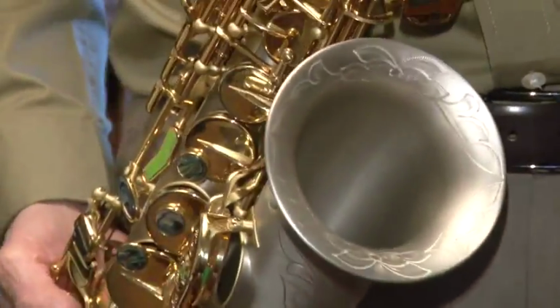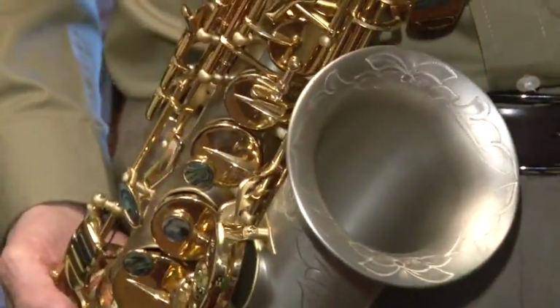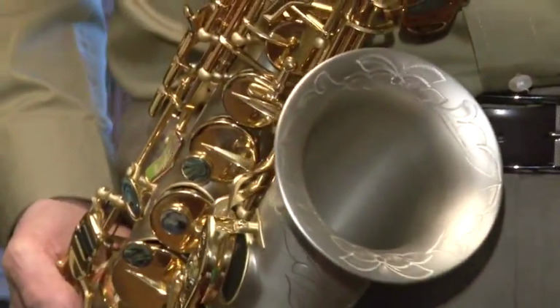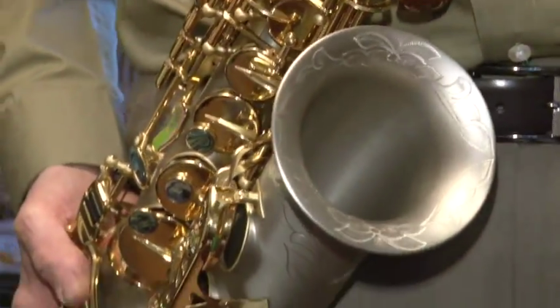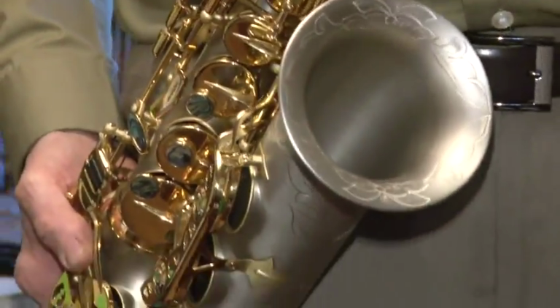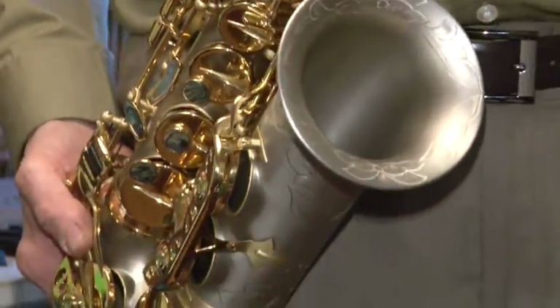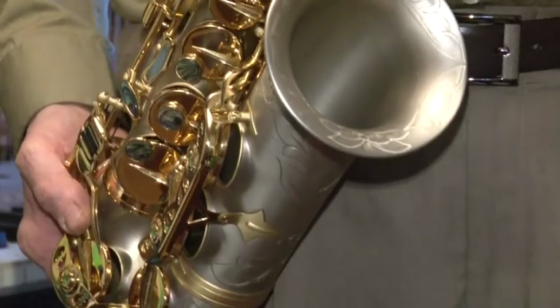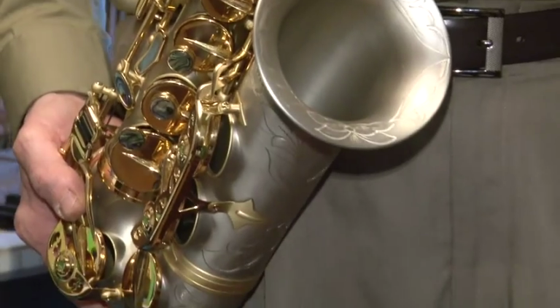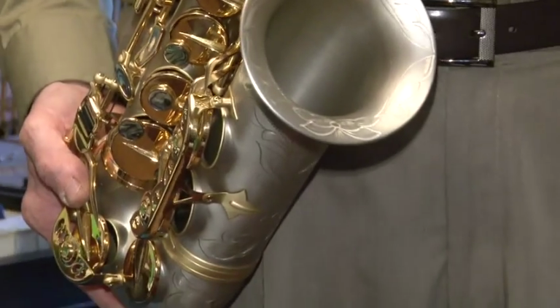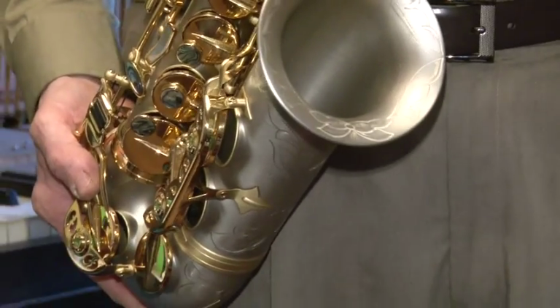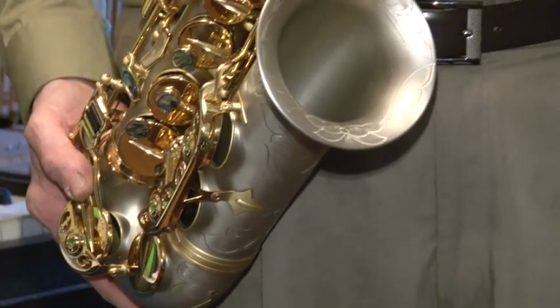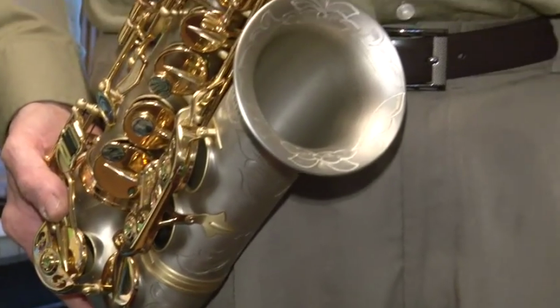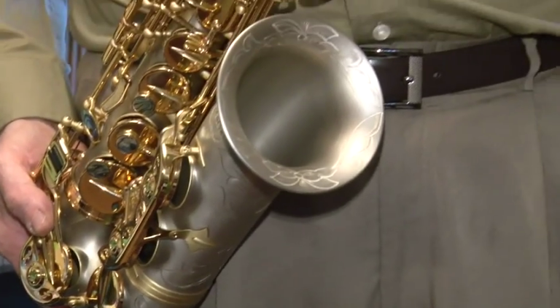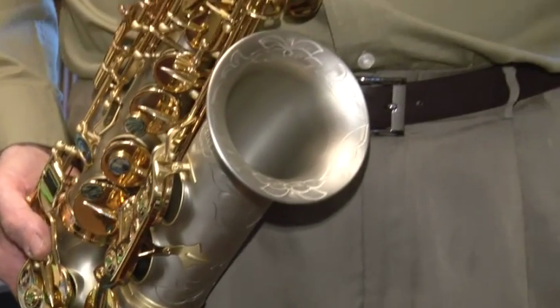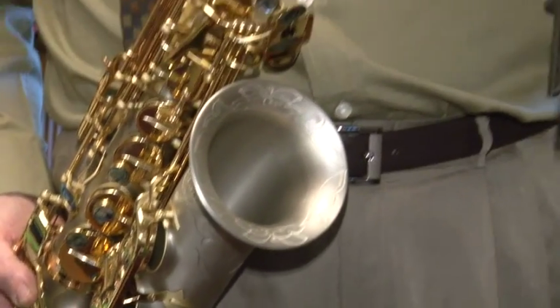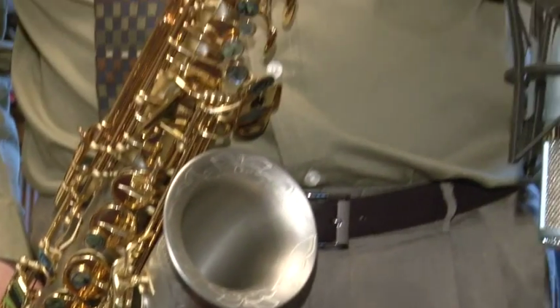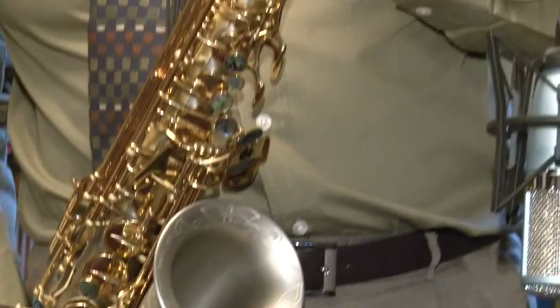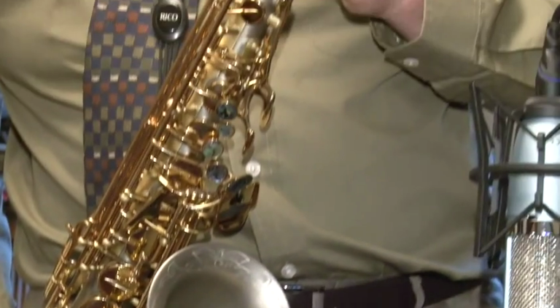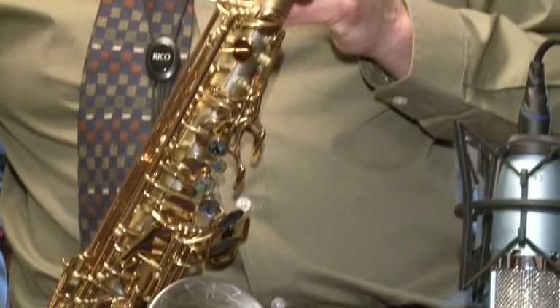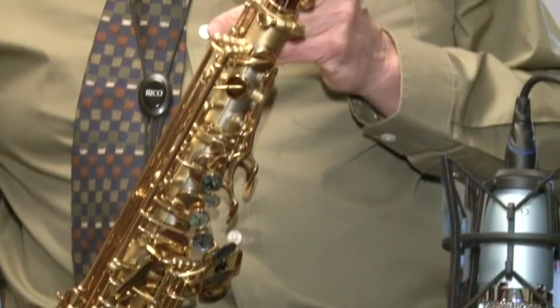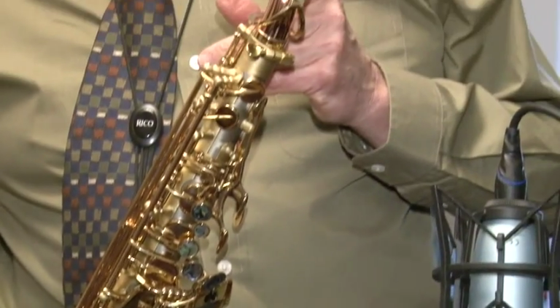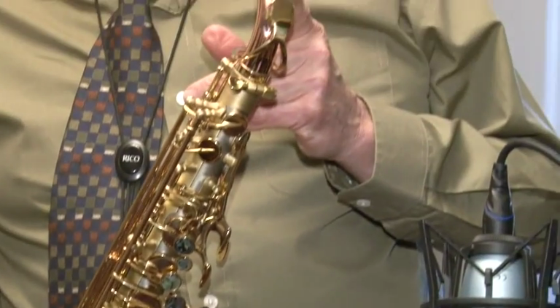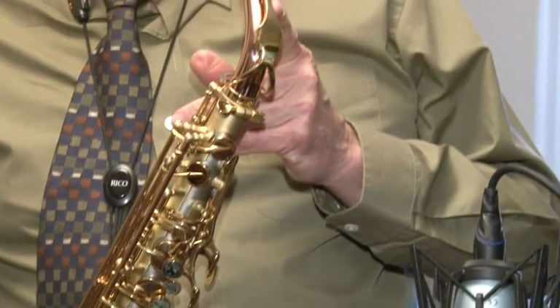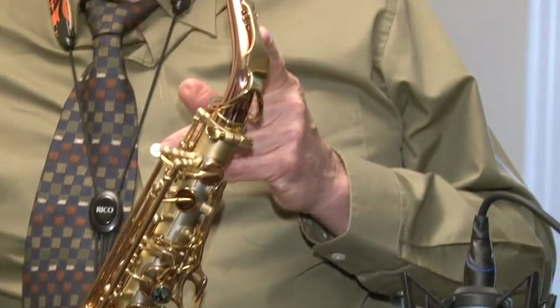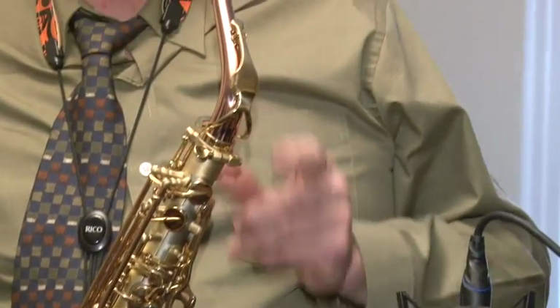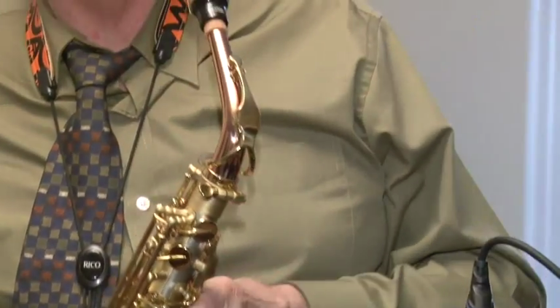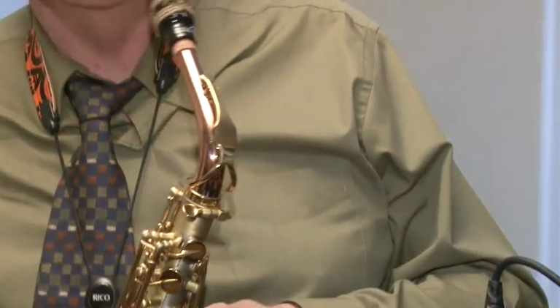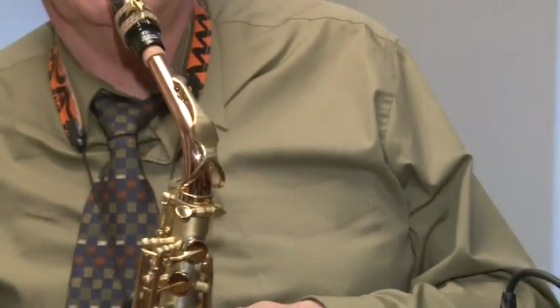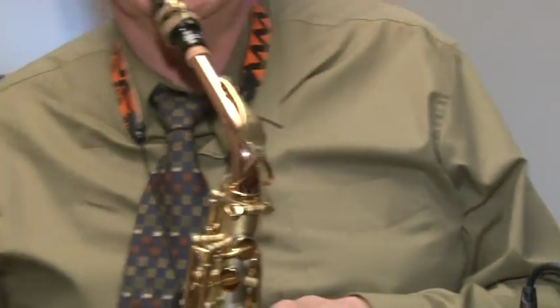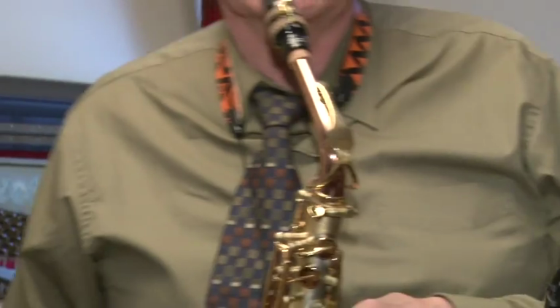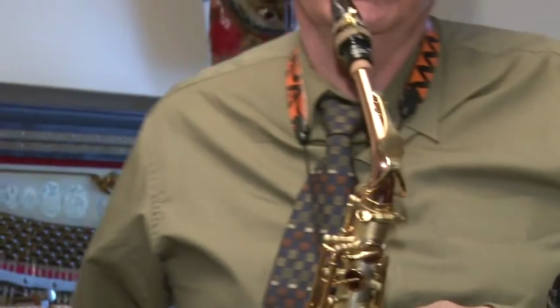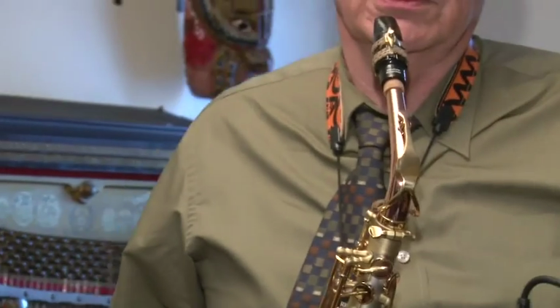I have the nickel neck but I like this copper alloy neck with this horn.